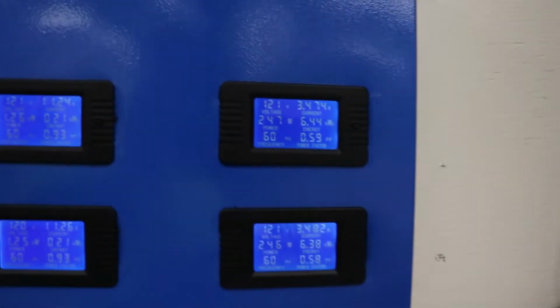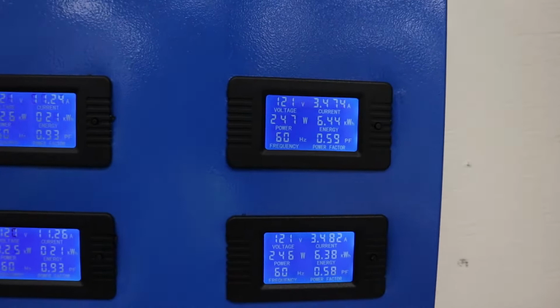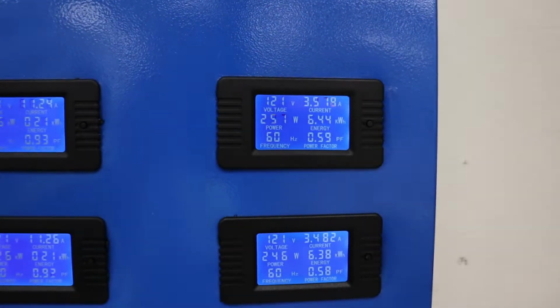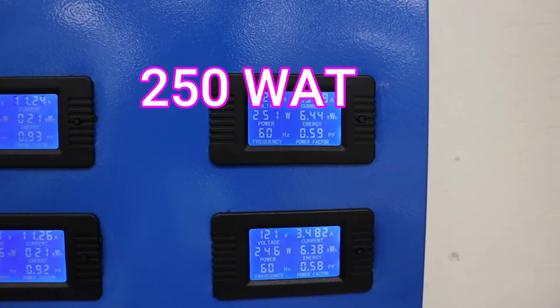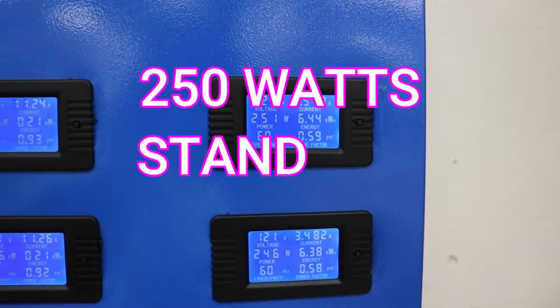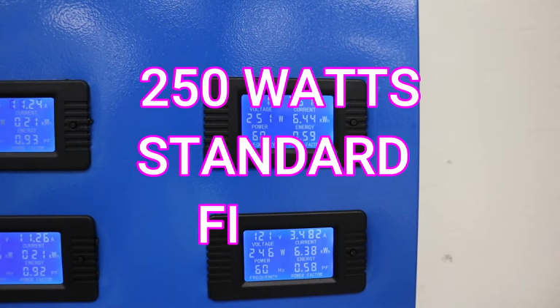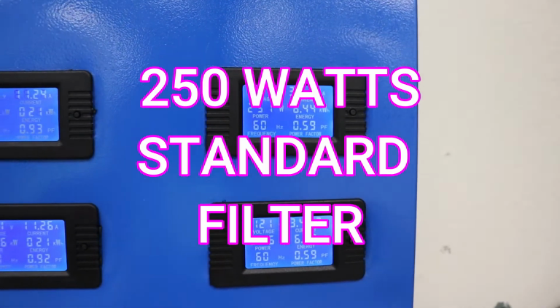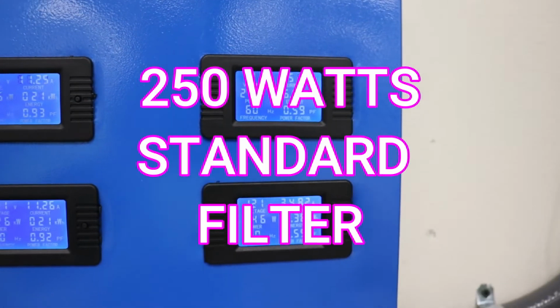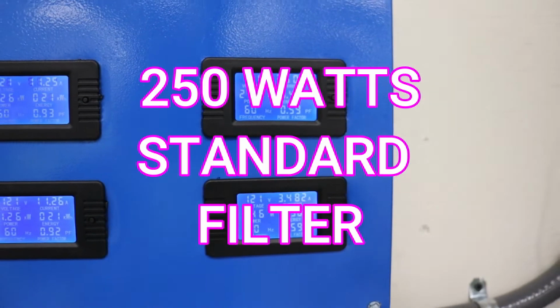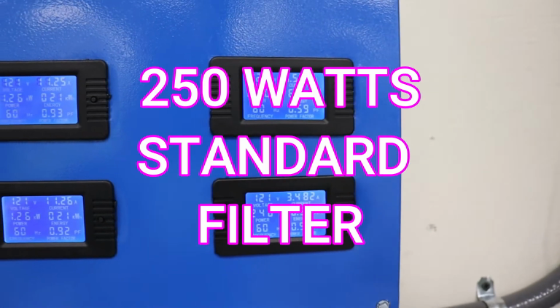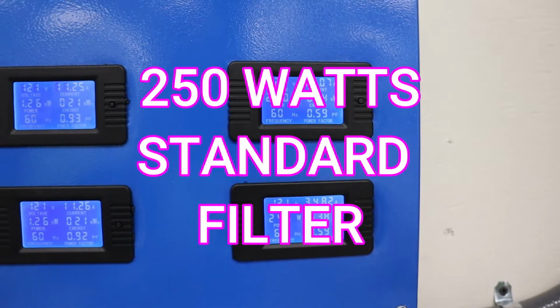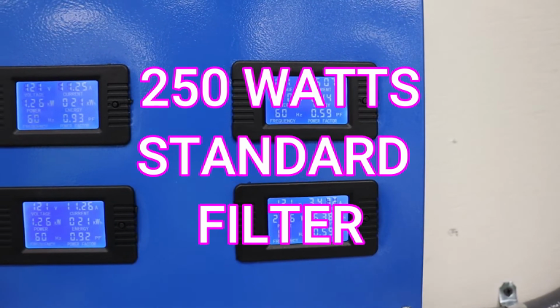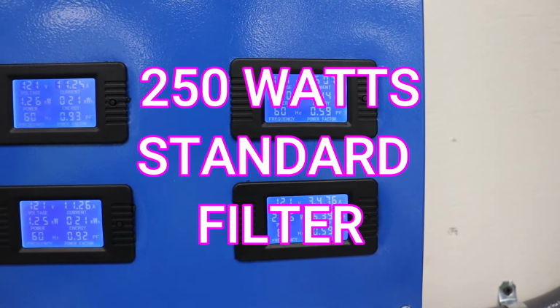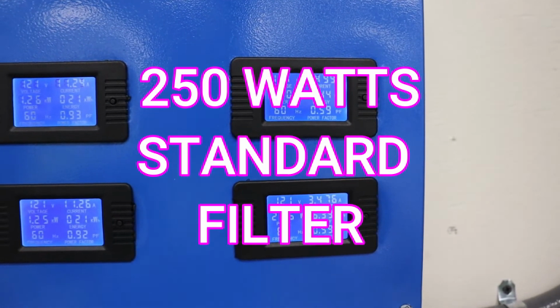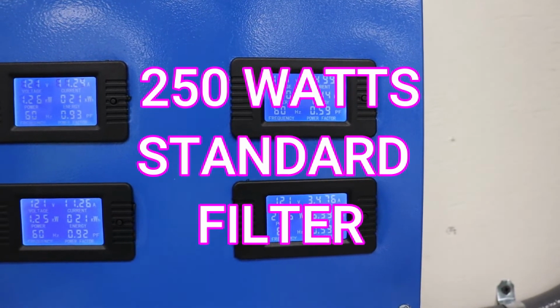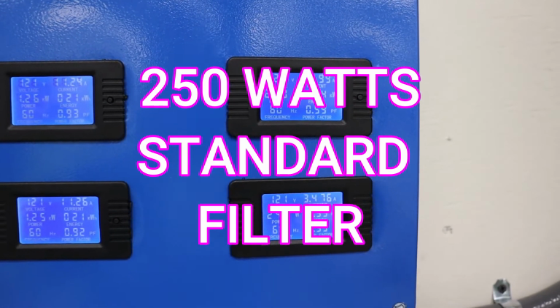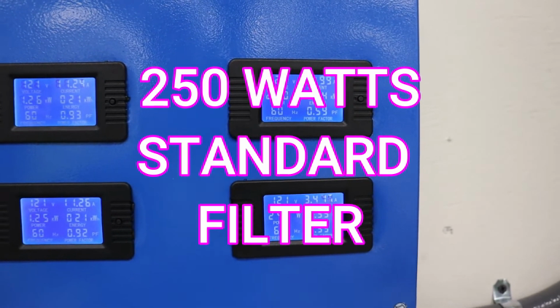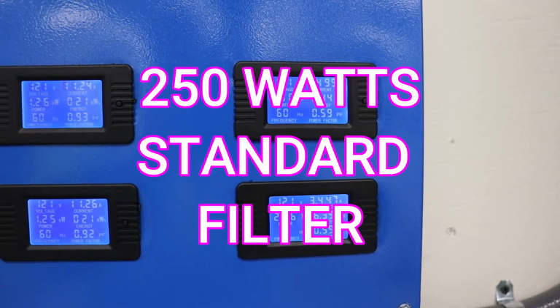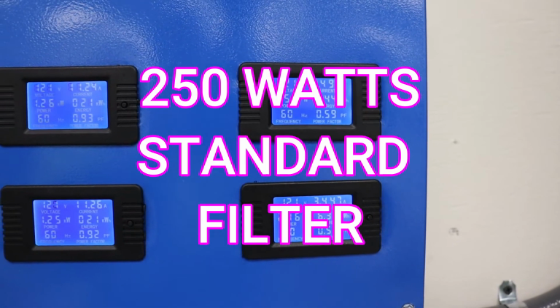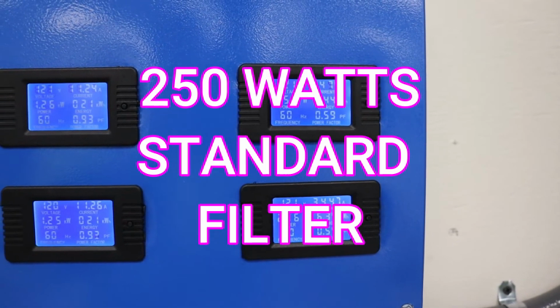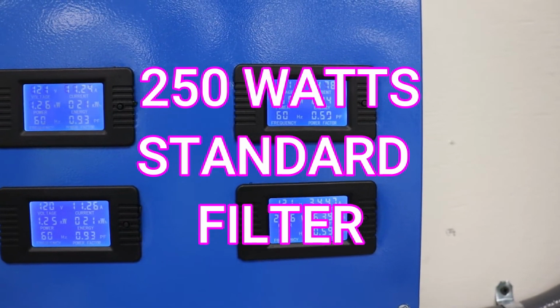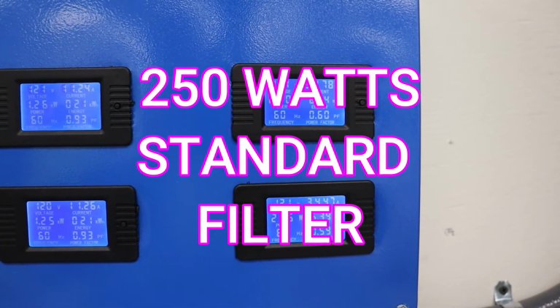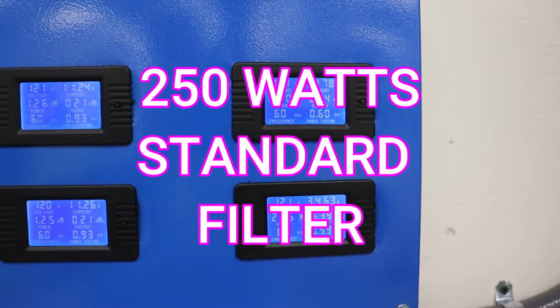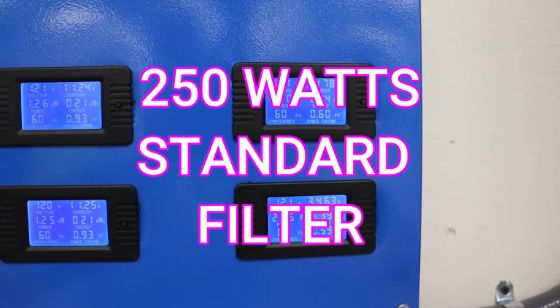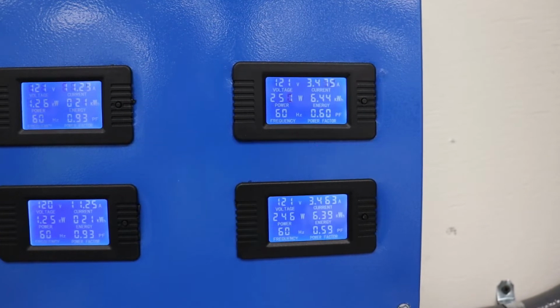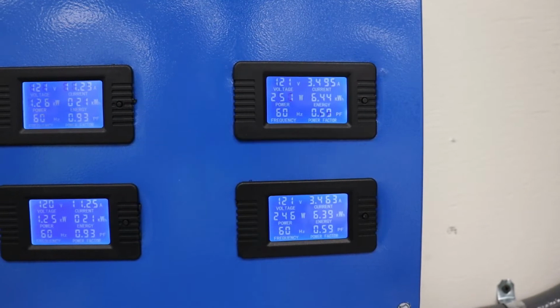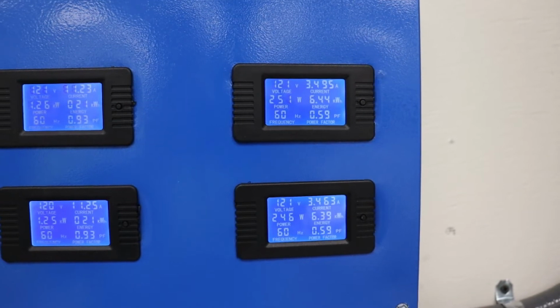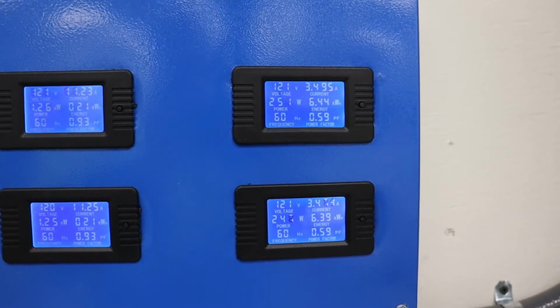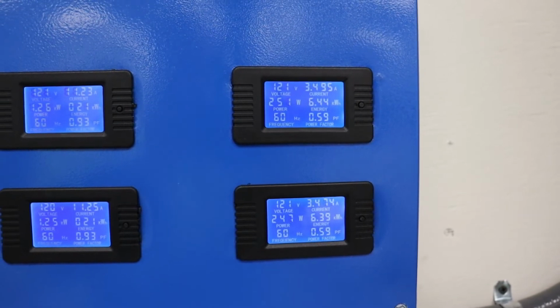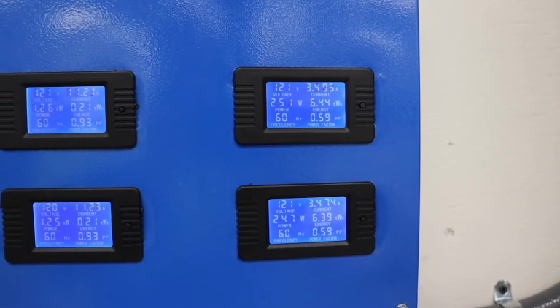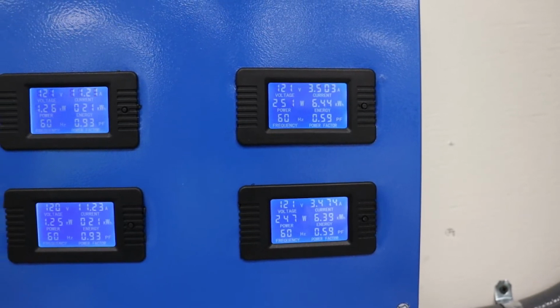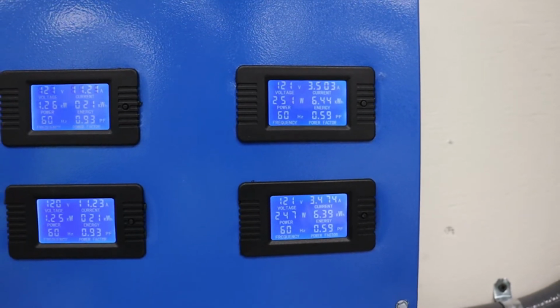You'll notice that the wattage went up. It's now 240 to 250 watts. So we've risen slightly.